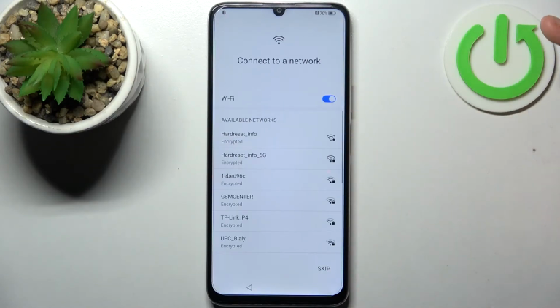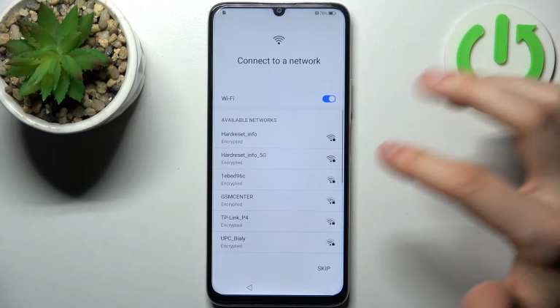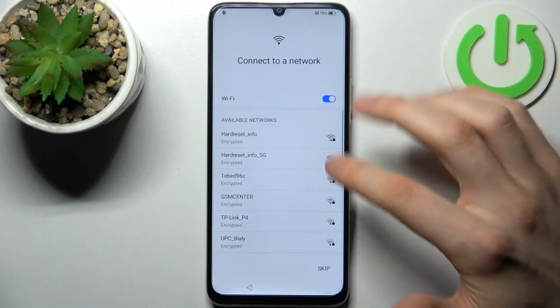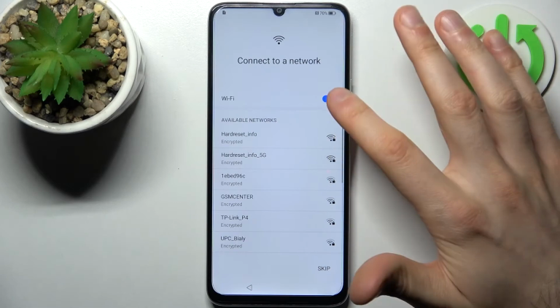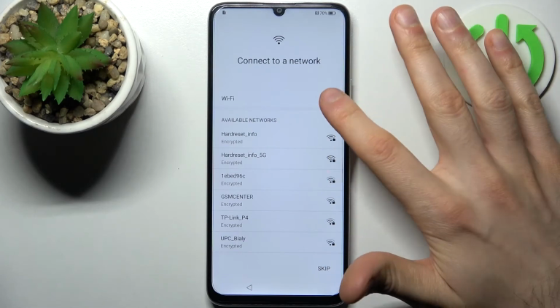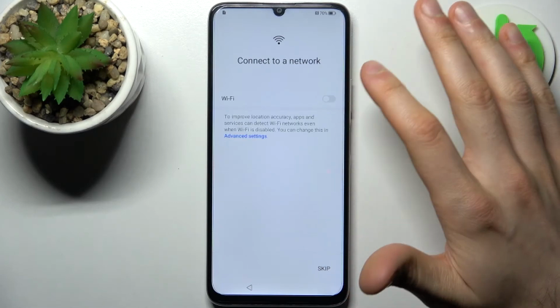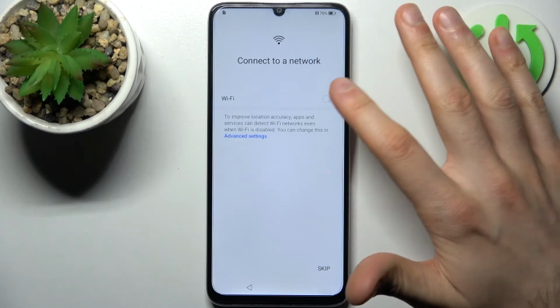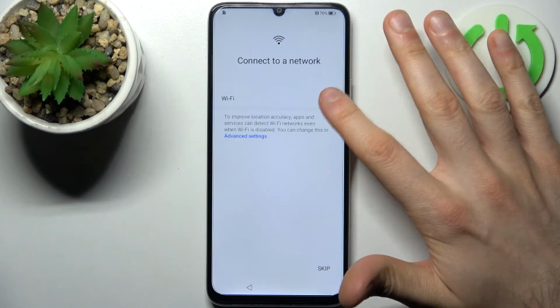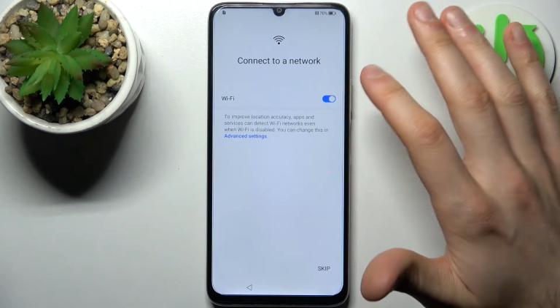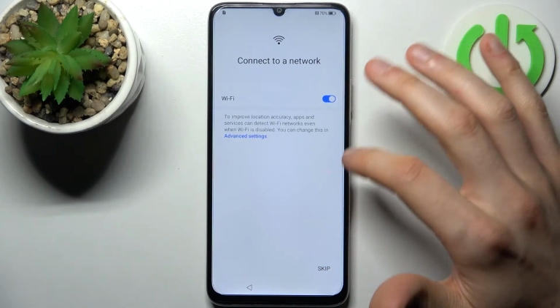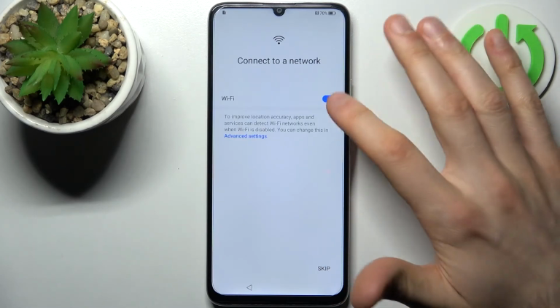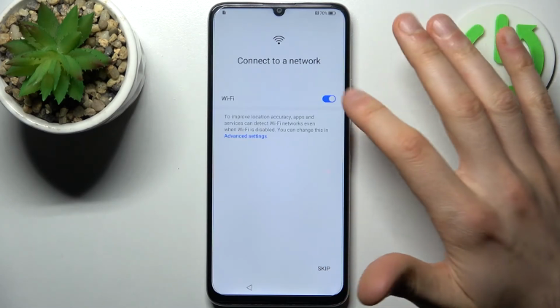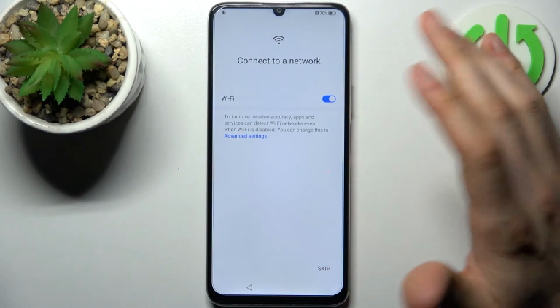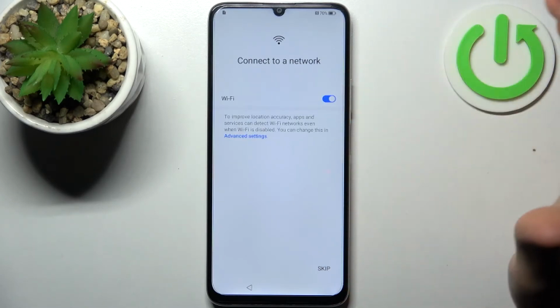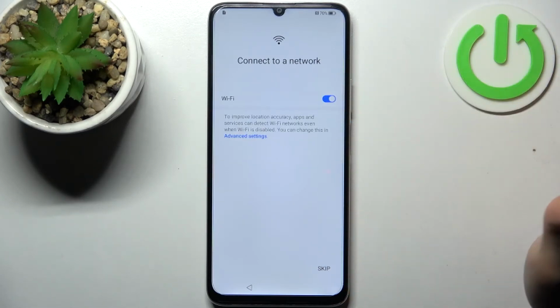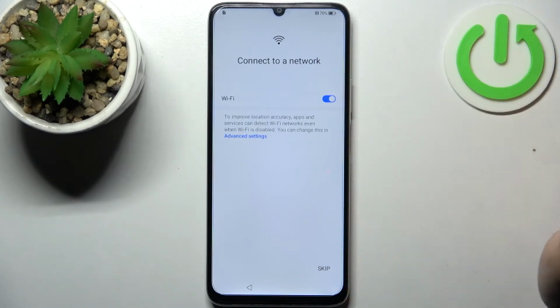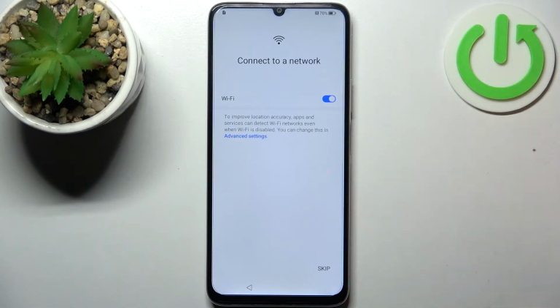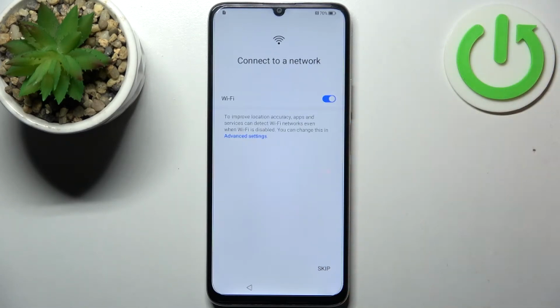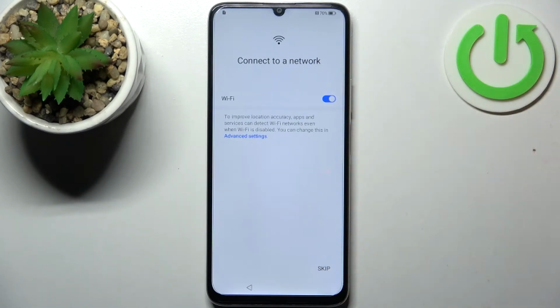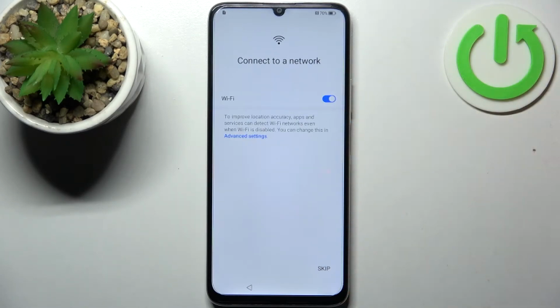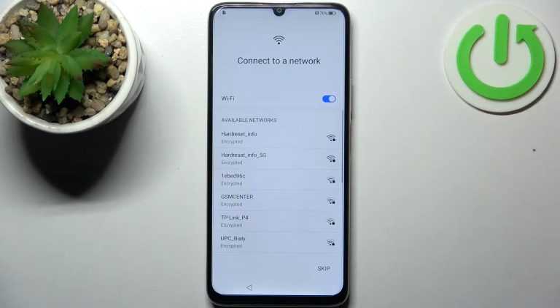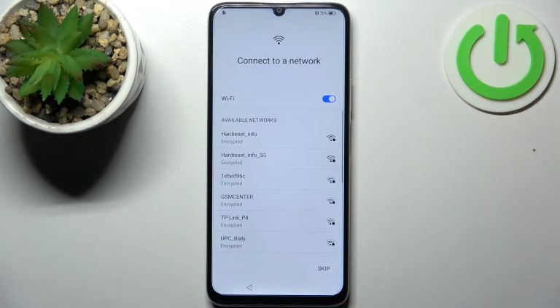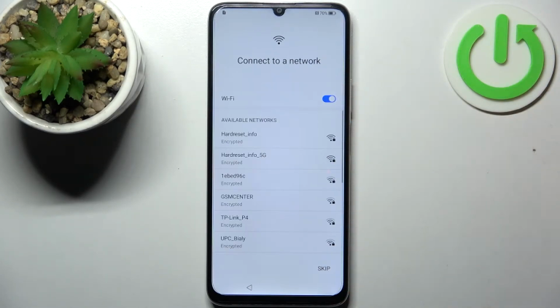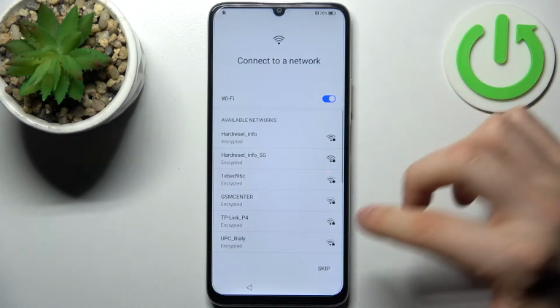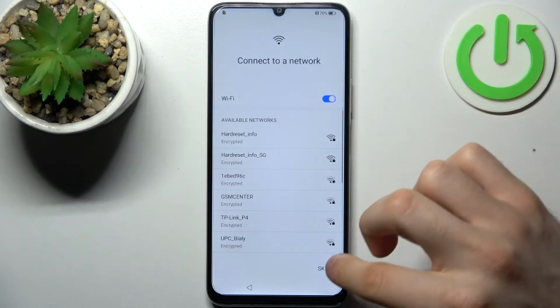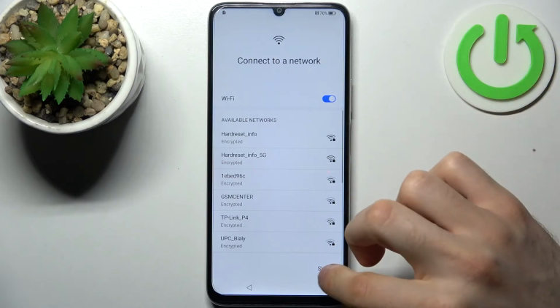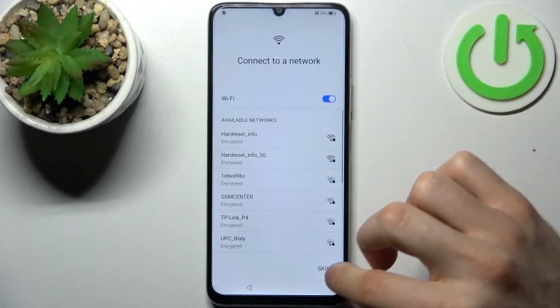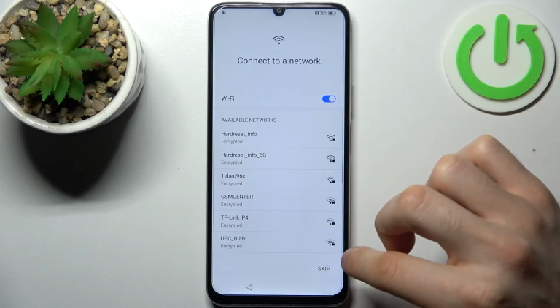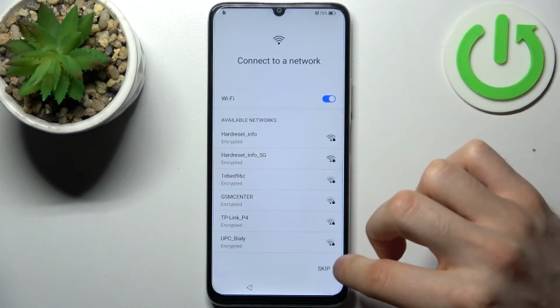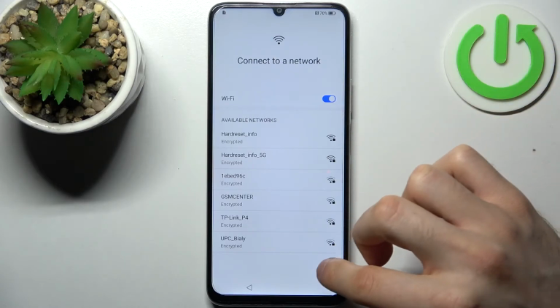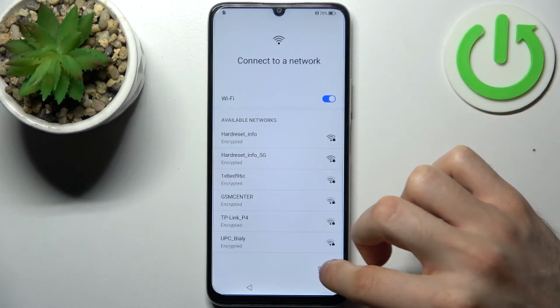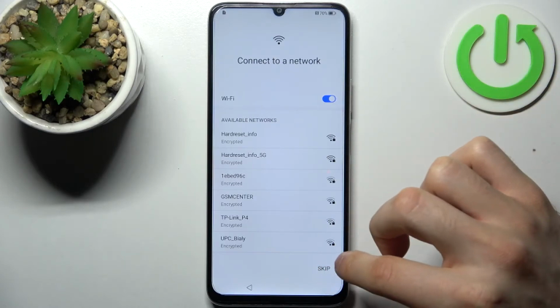Then you can connect to Wi-Fi, but if you don't have any open Wi-Fi networks around you, you can just skip this step and do it later.